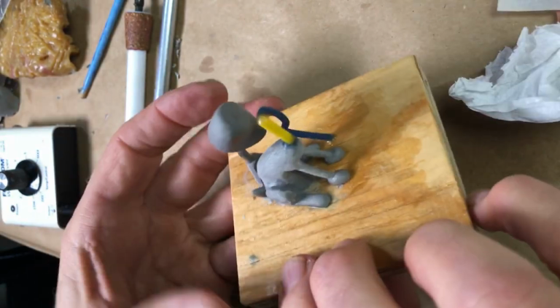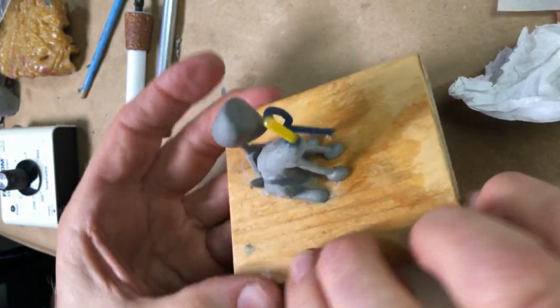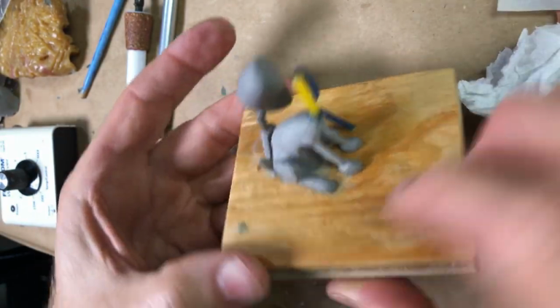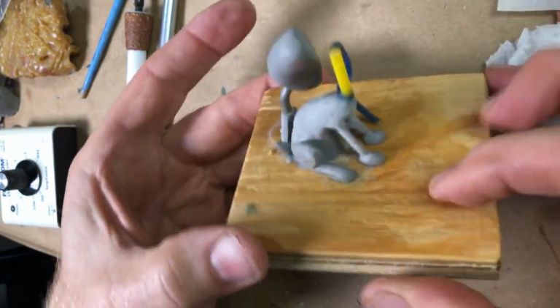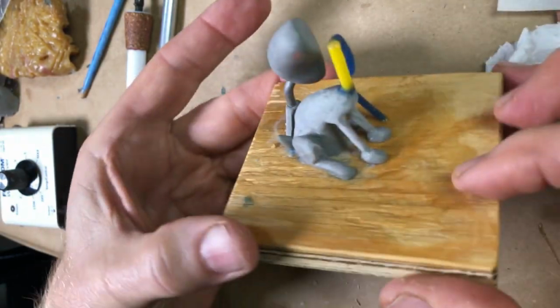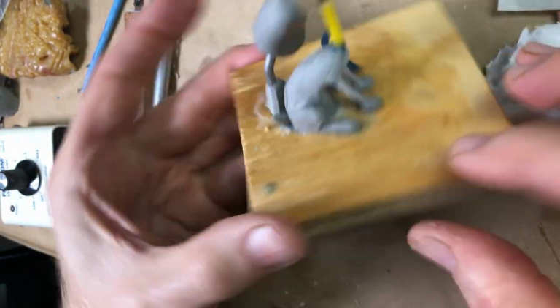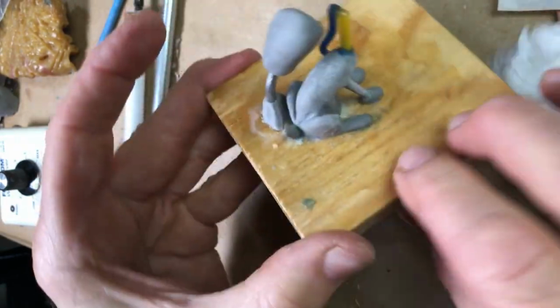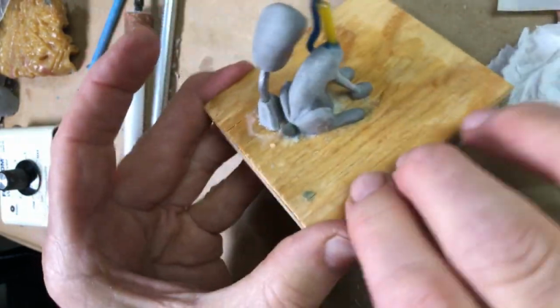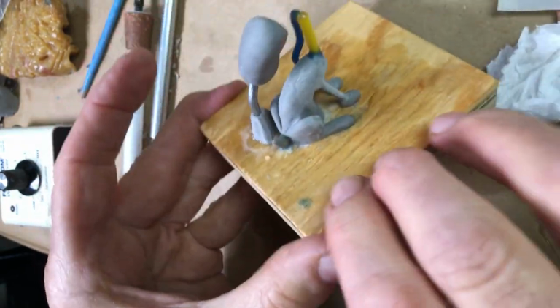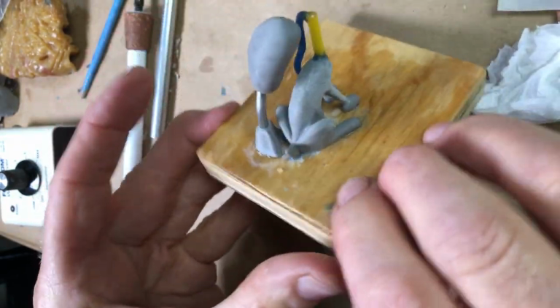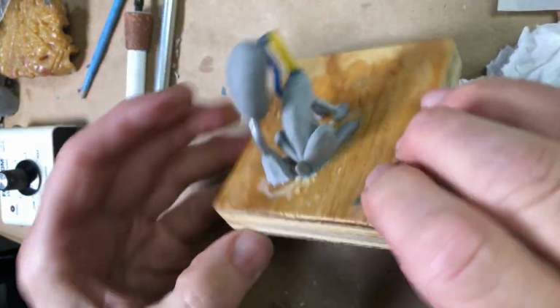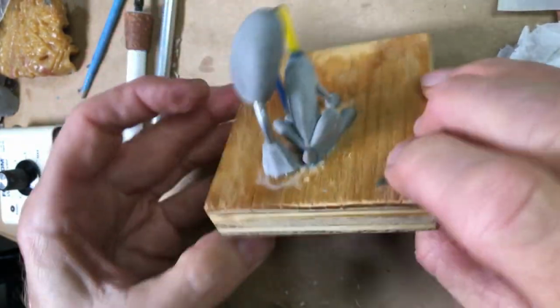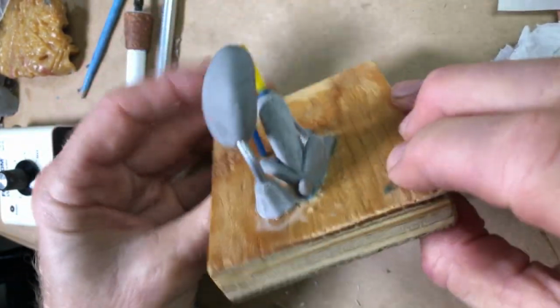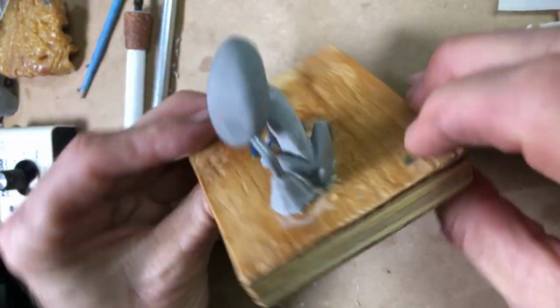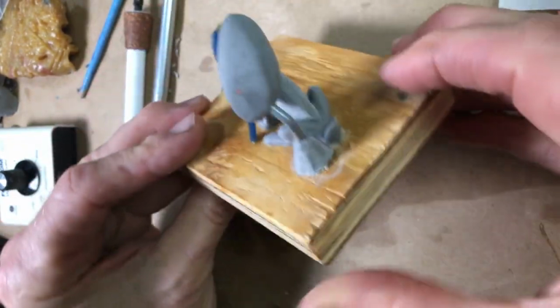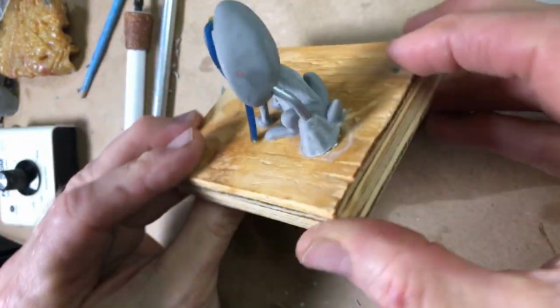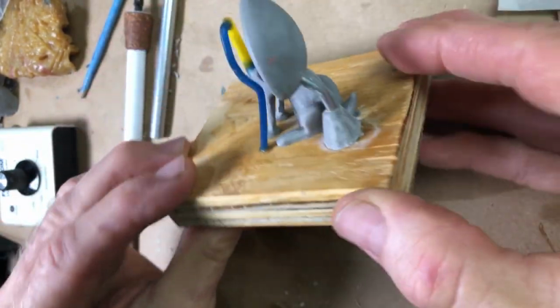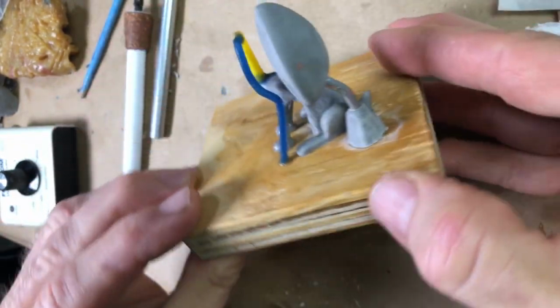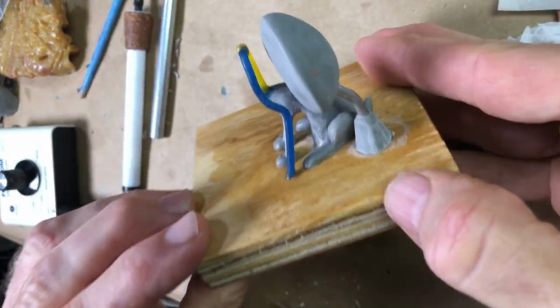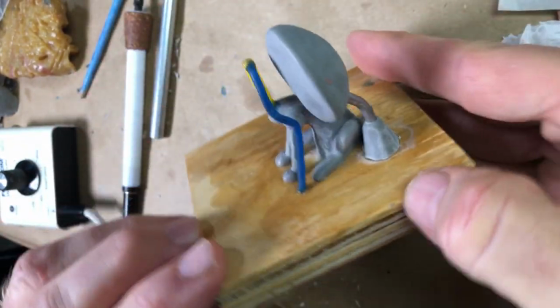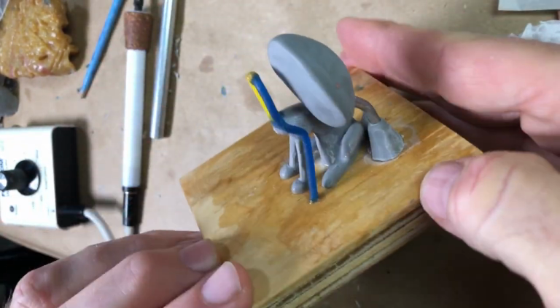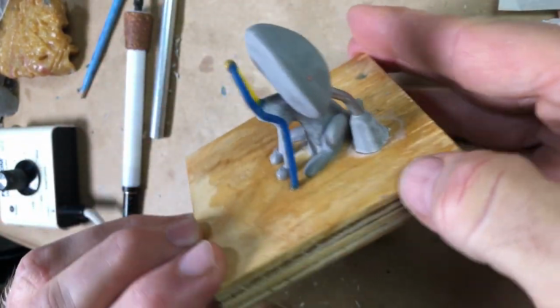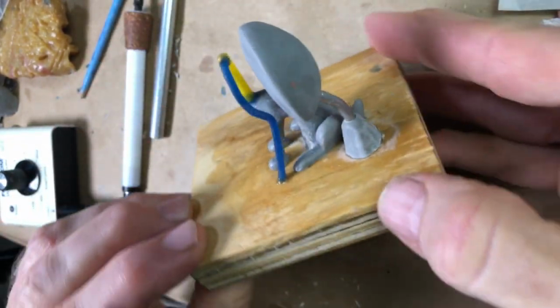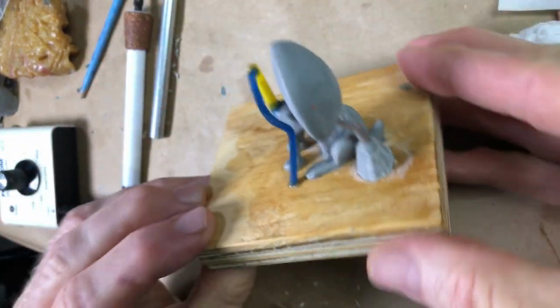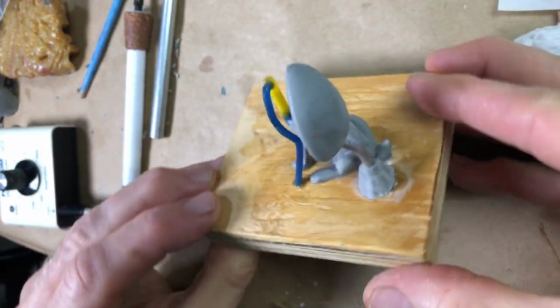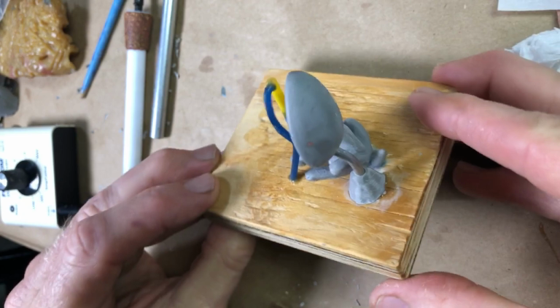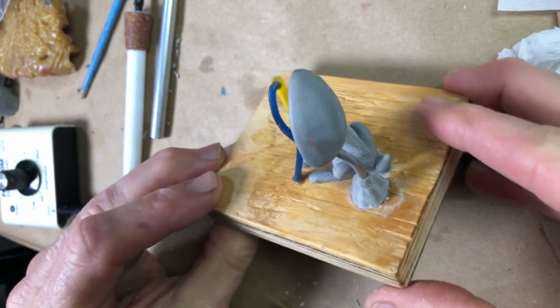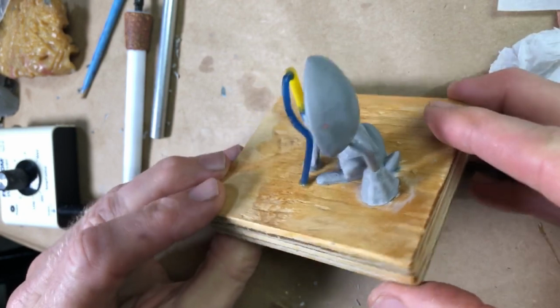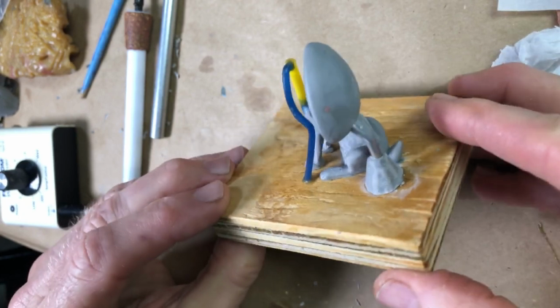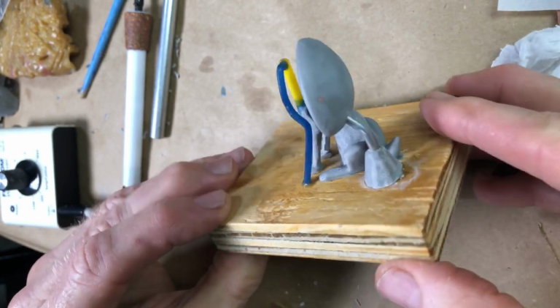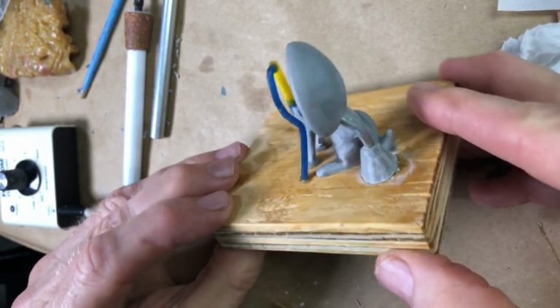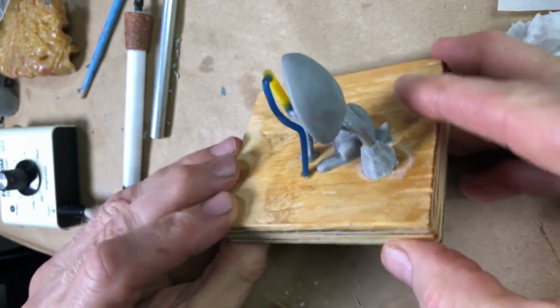That's all fitting nice and tight, all in the same mold. Incredibly, that works.